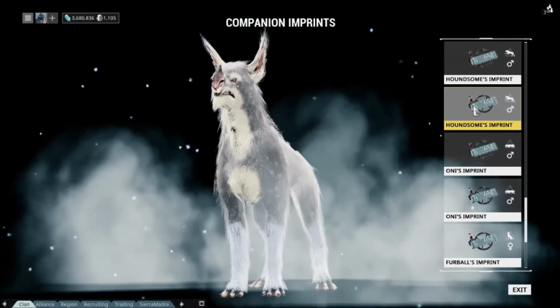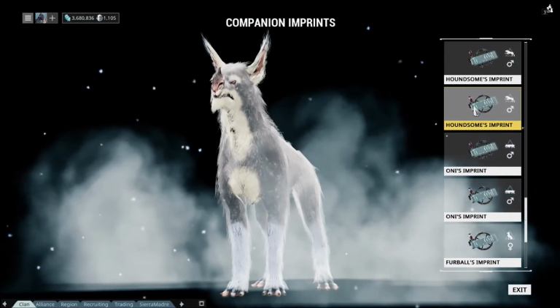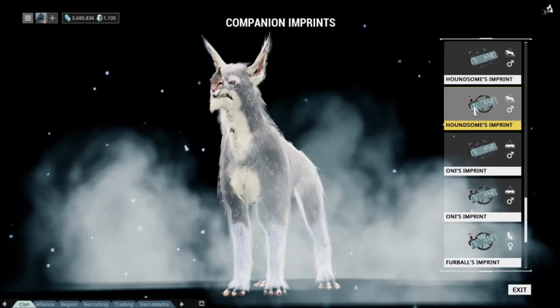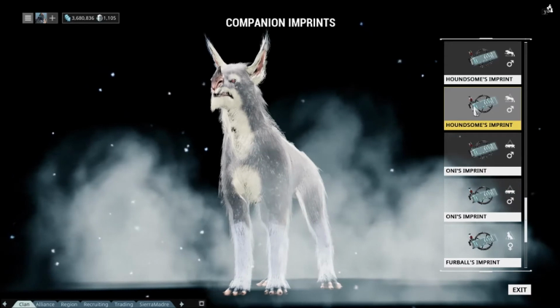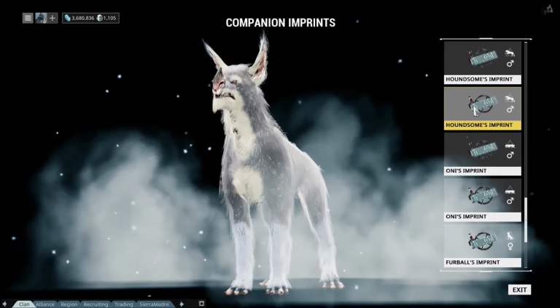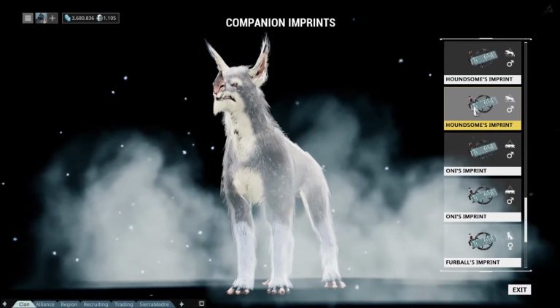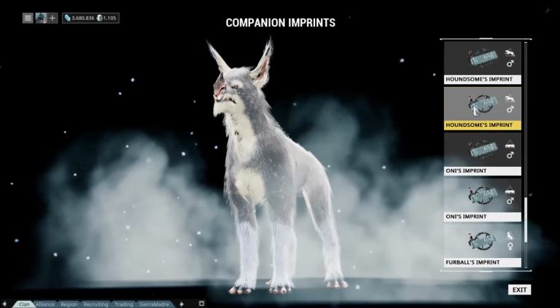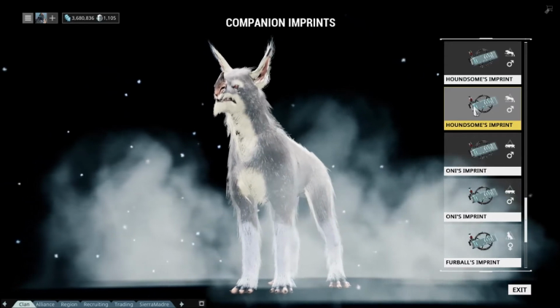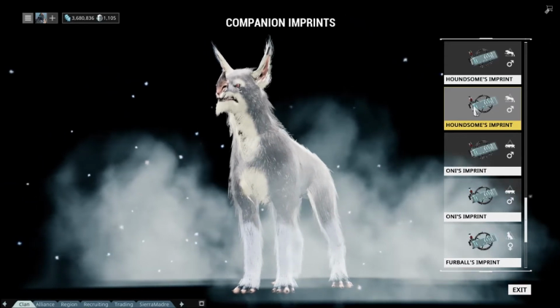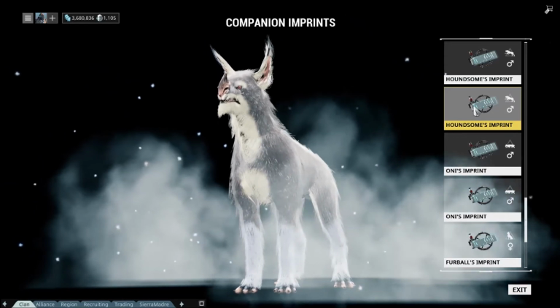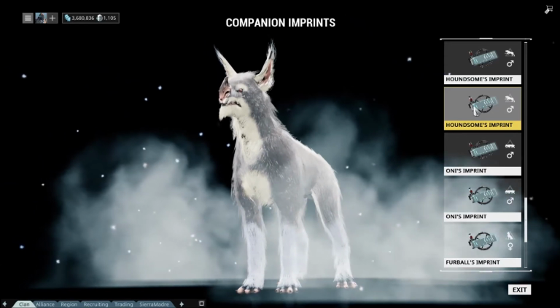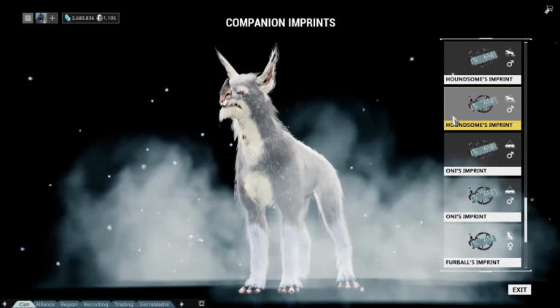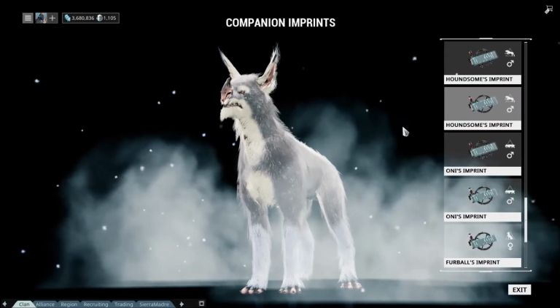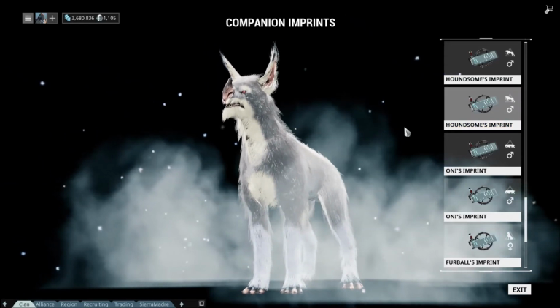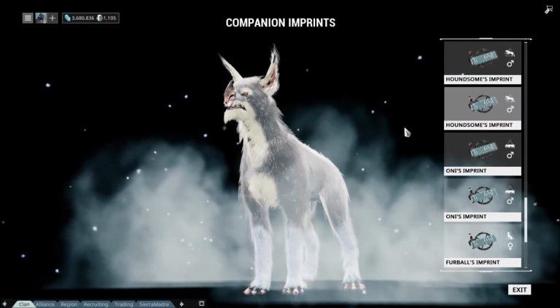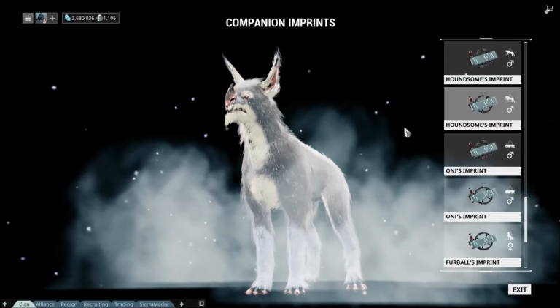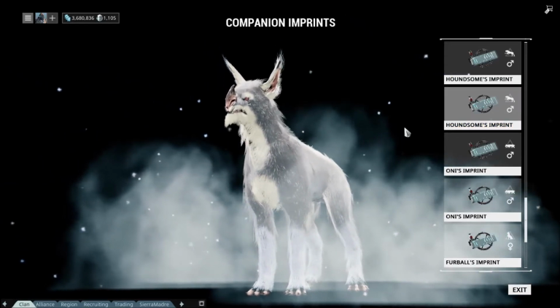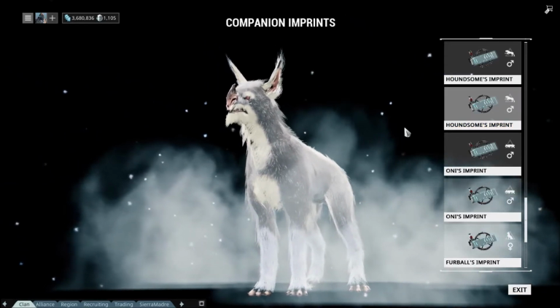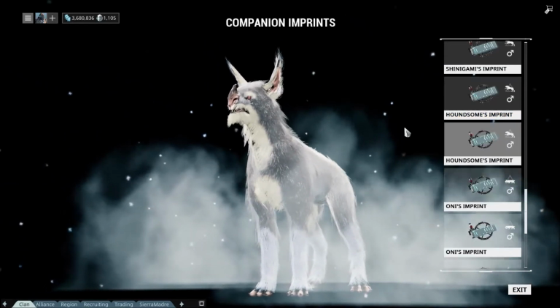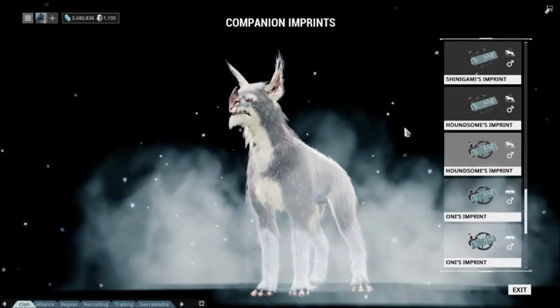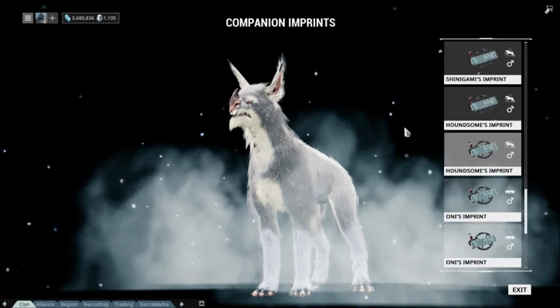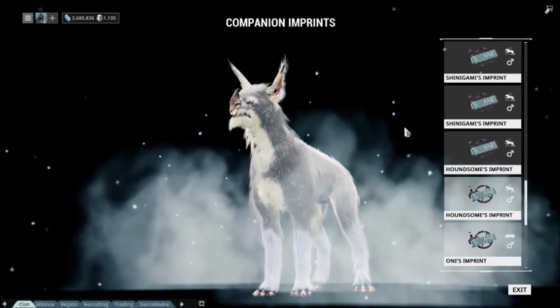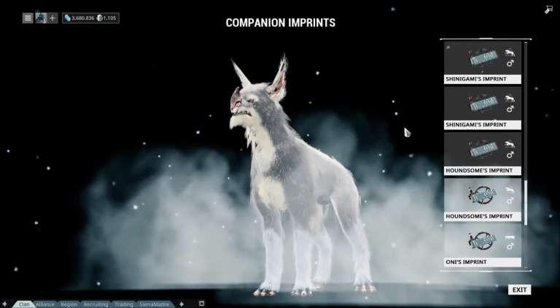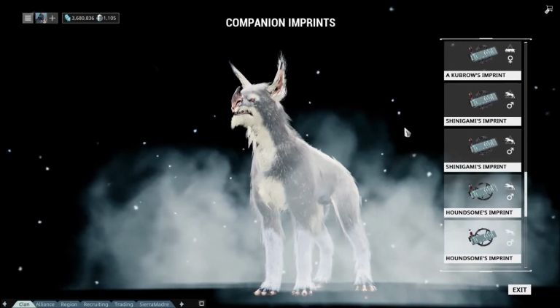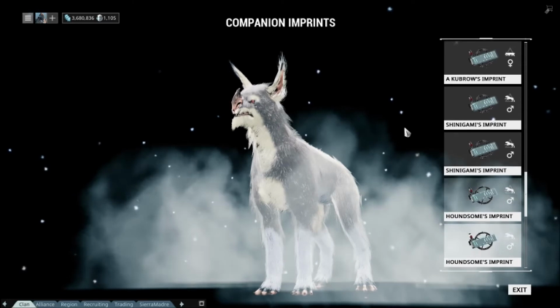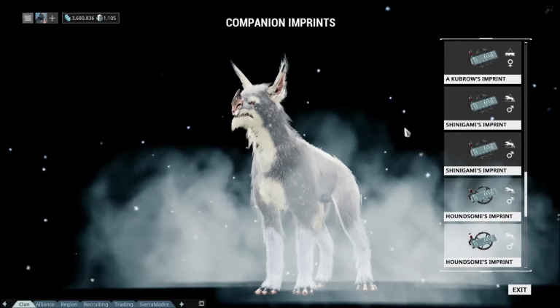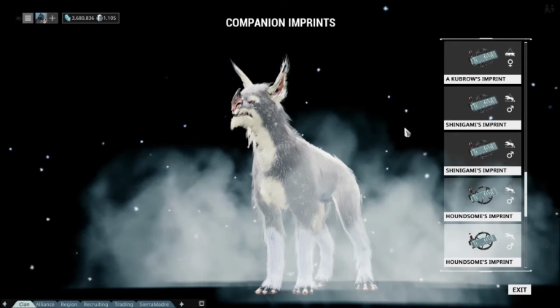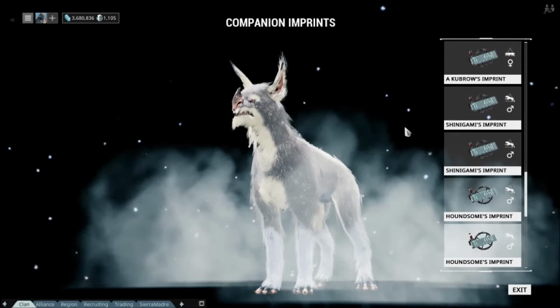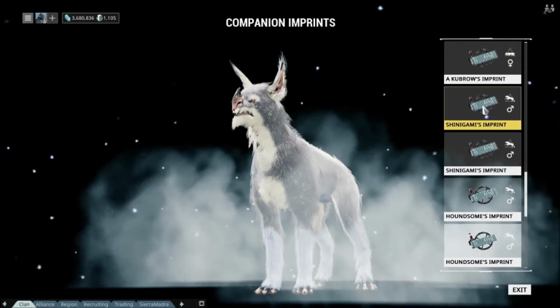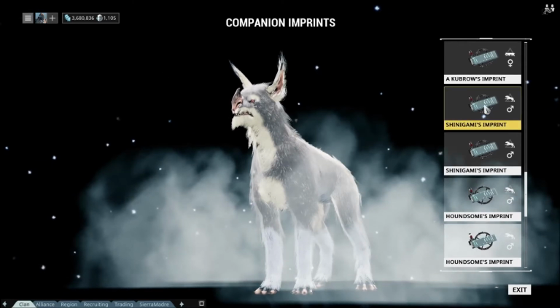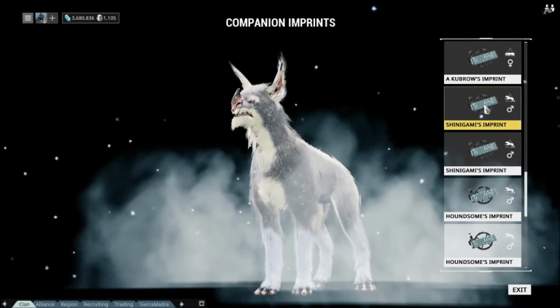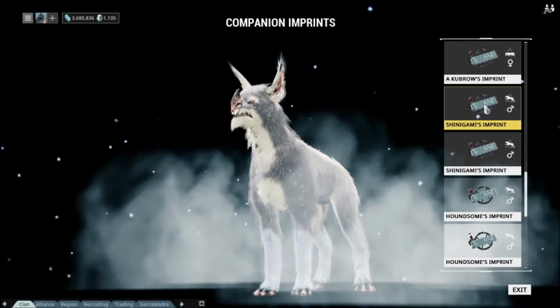And then we got Houndsome. He's pretty cool — he's a hound pattern. He's got like blue feet. You can kind of tell on the imprint, but he's pretty cool.